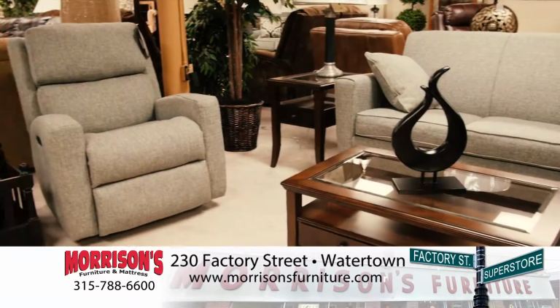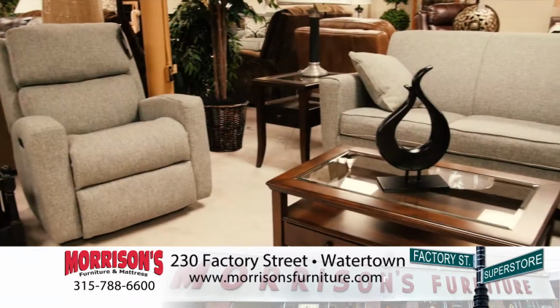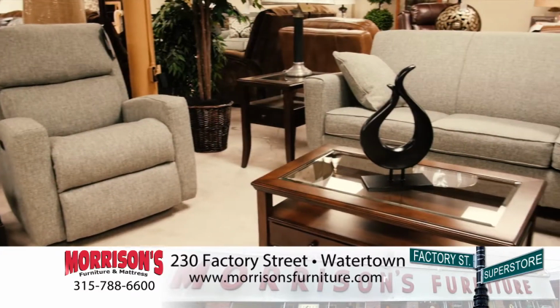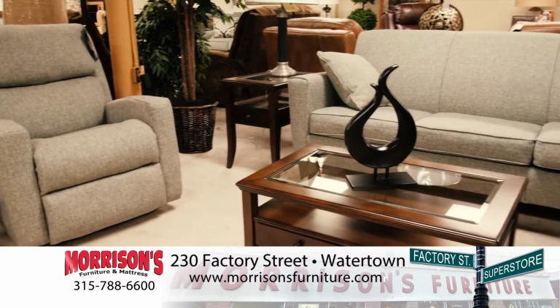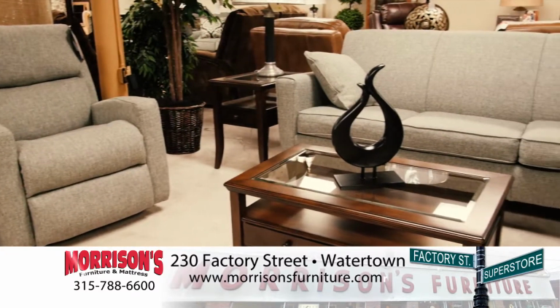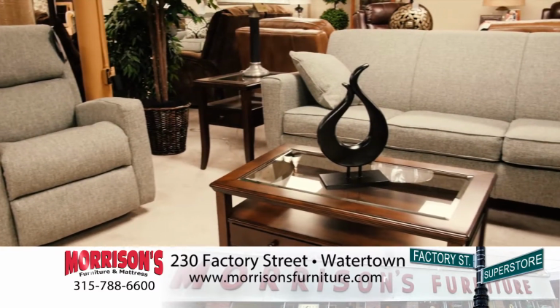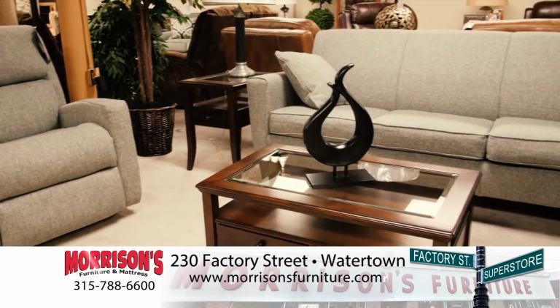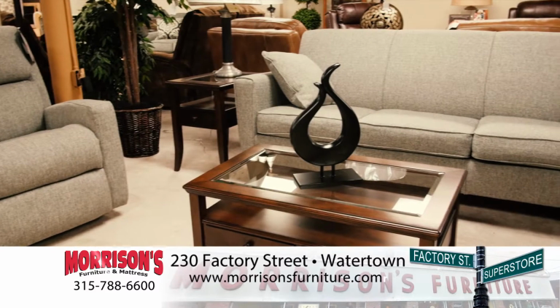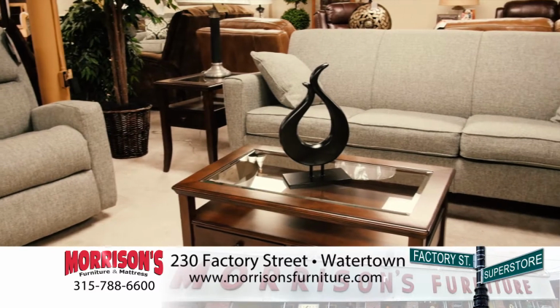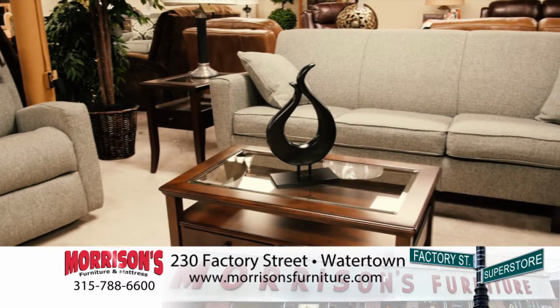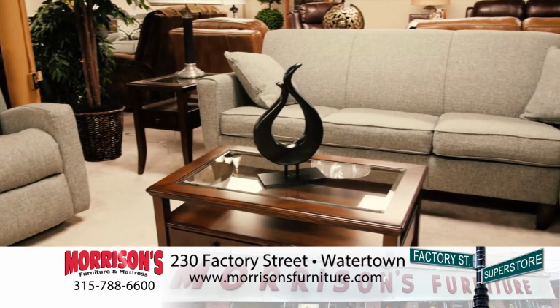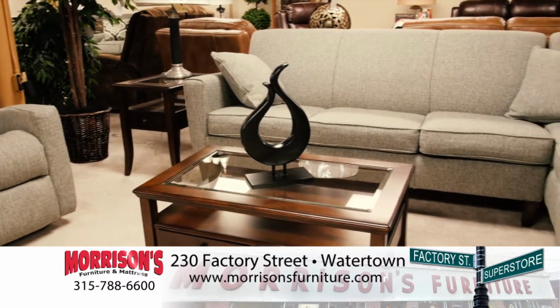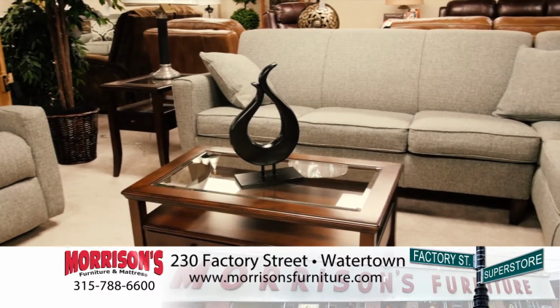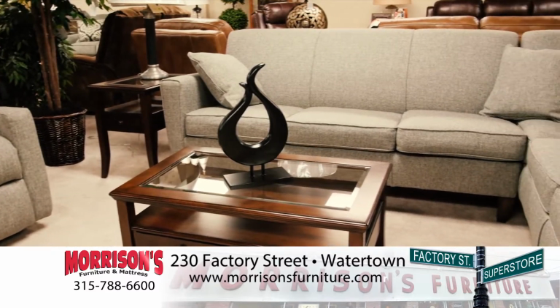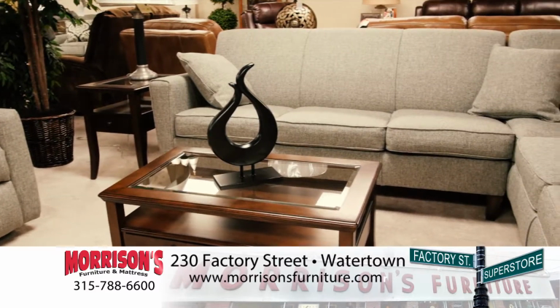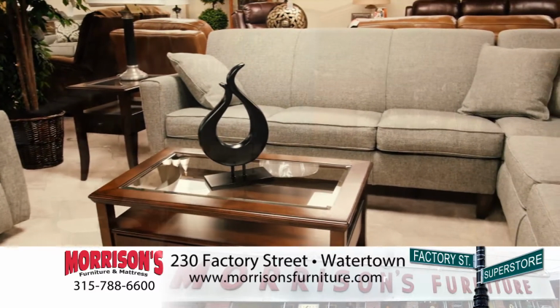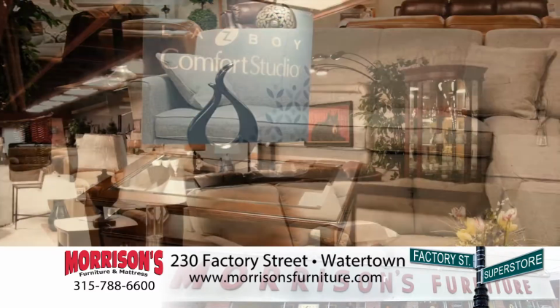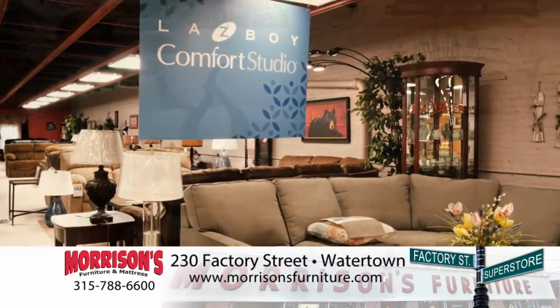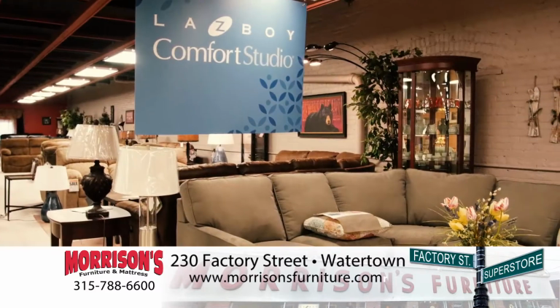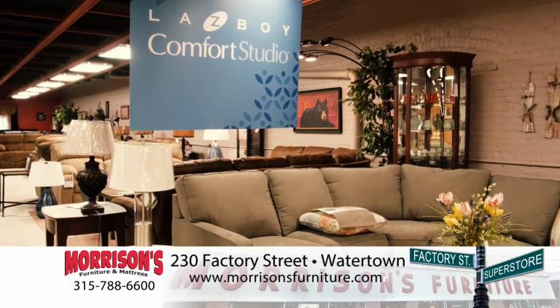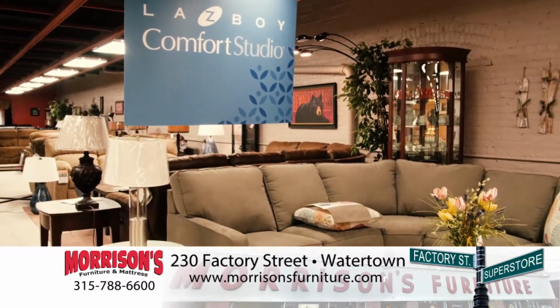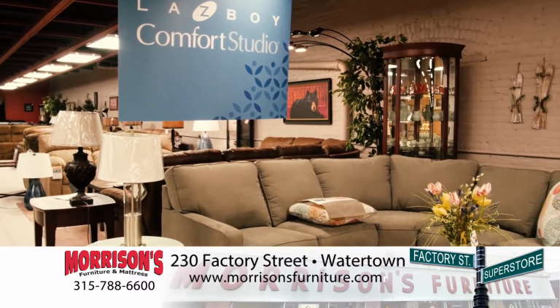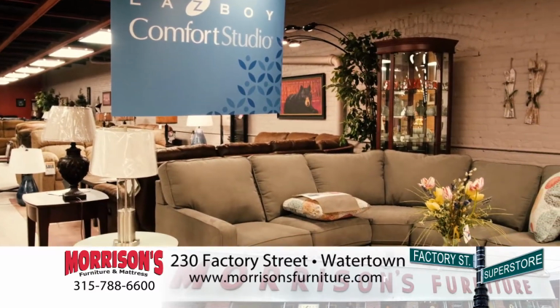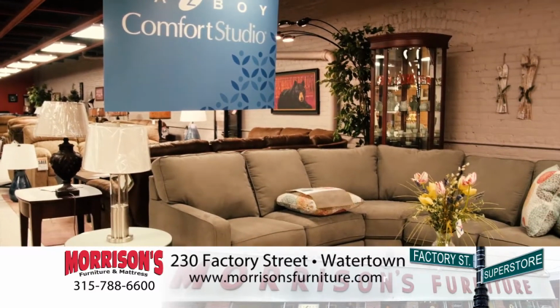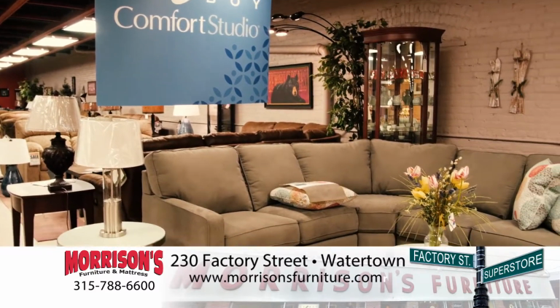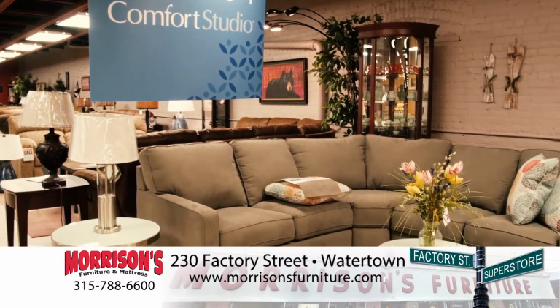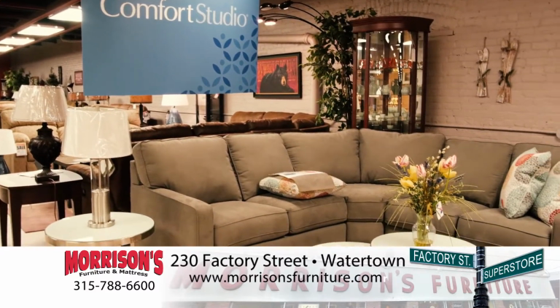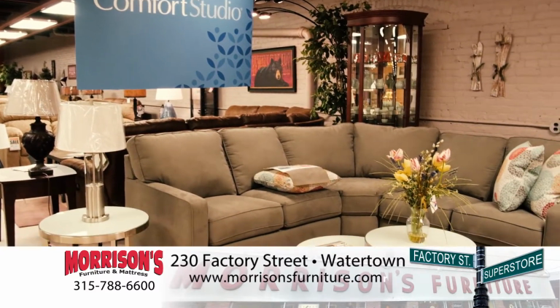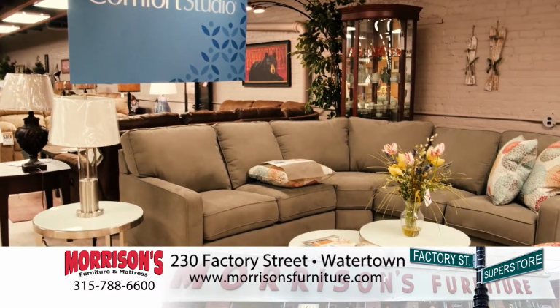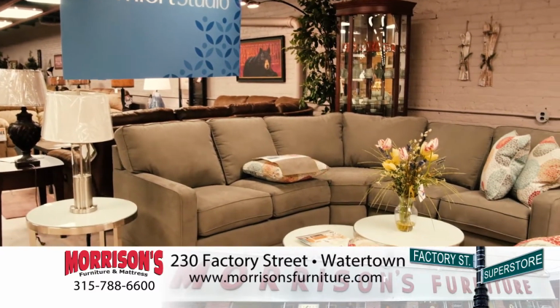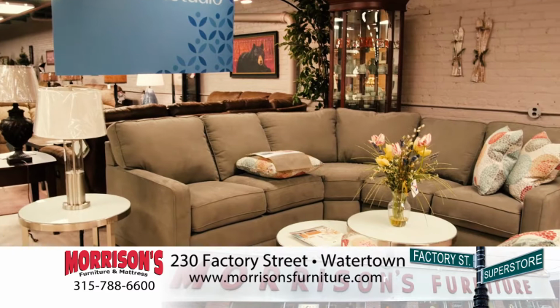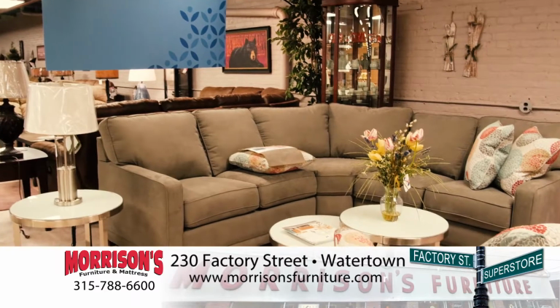When you're looking for the best in reclining furniture, look for Lazy Boy — and Morrison's is the only Lazy Boy comfort studio in the Watertown area.